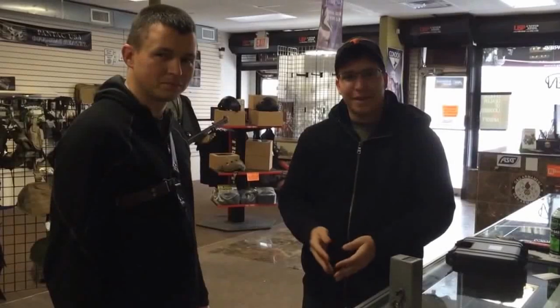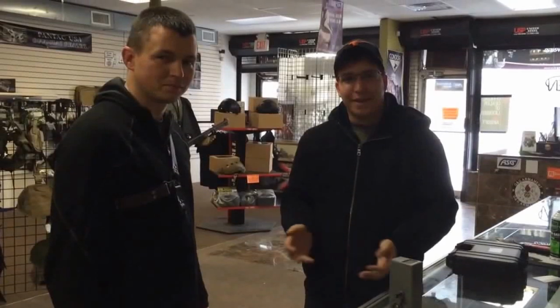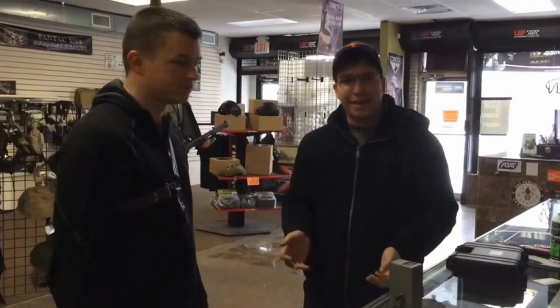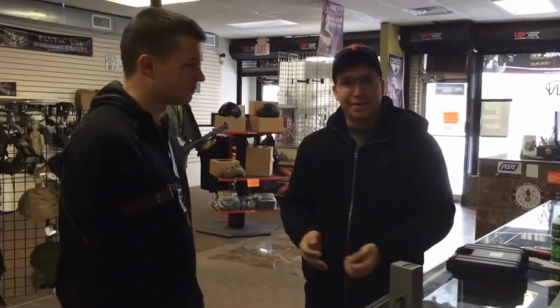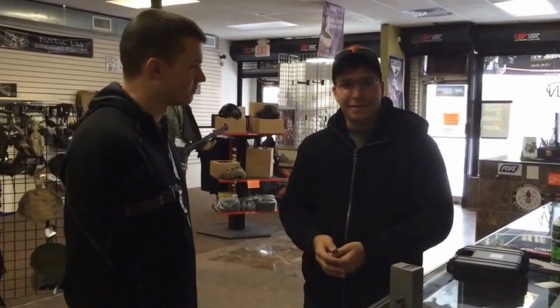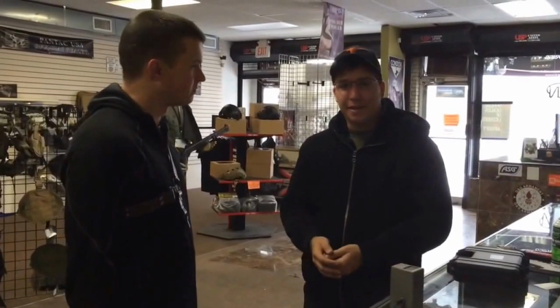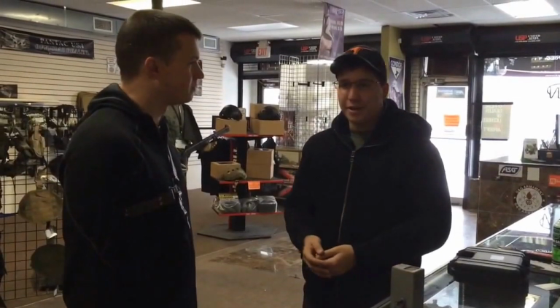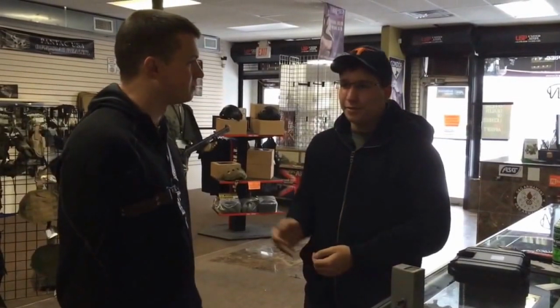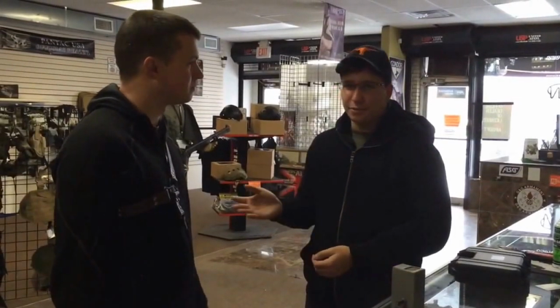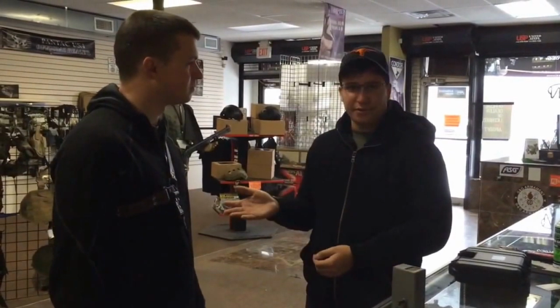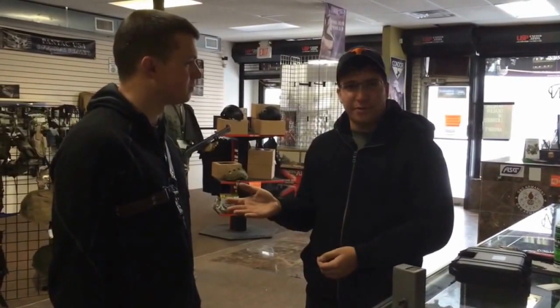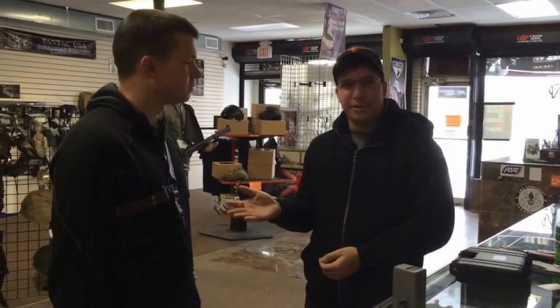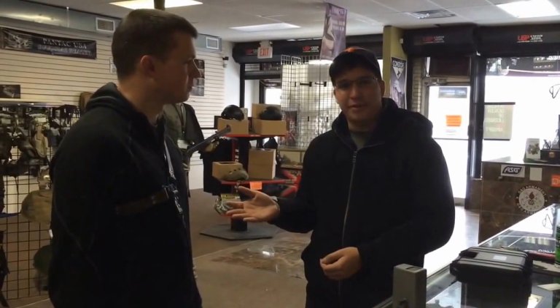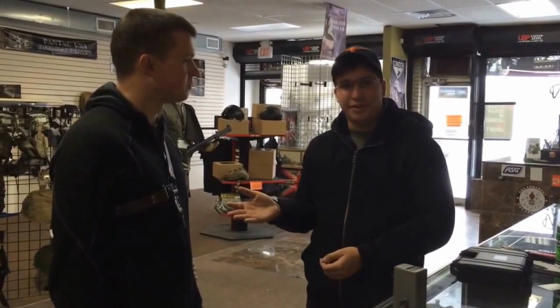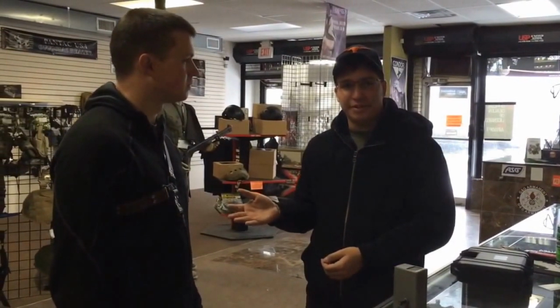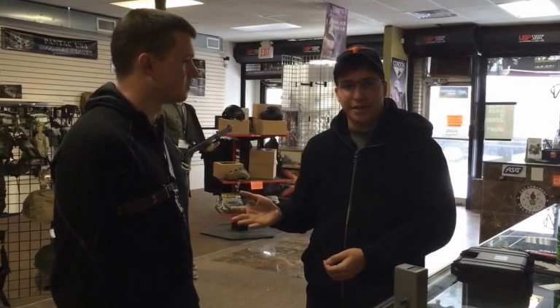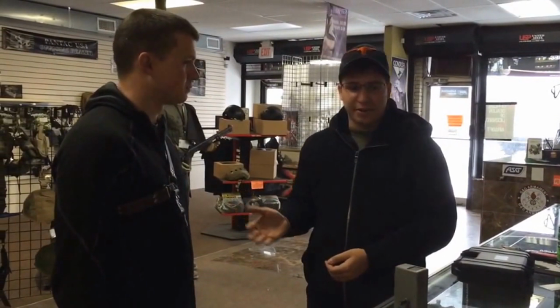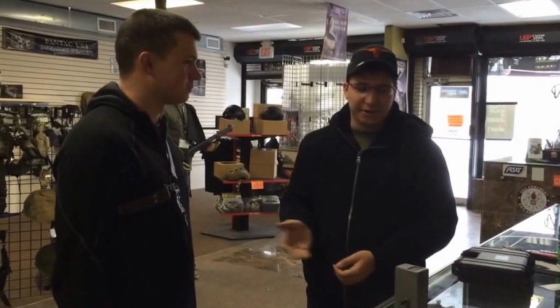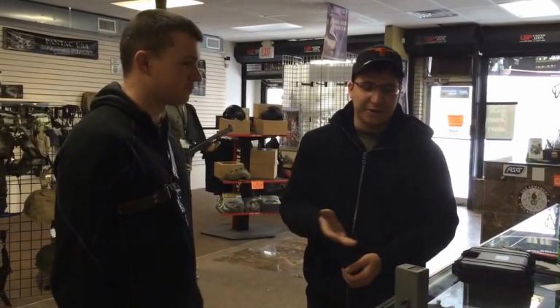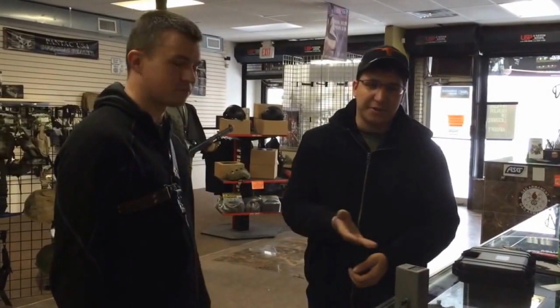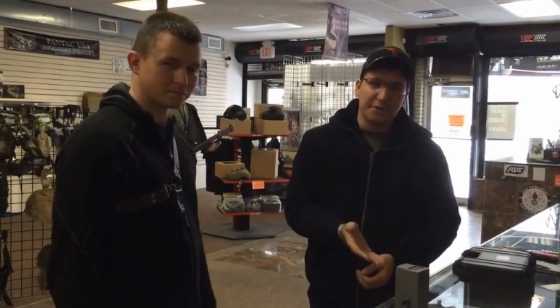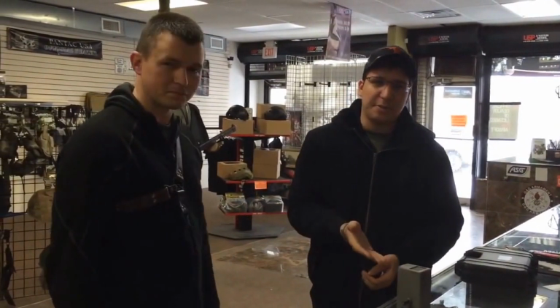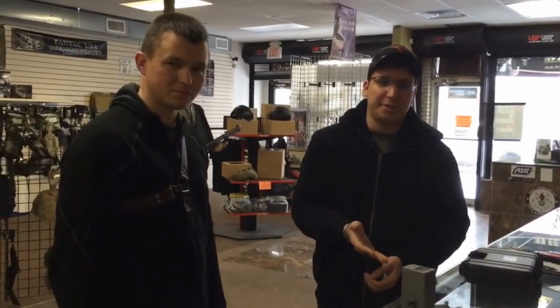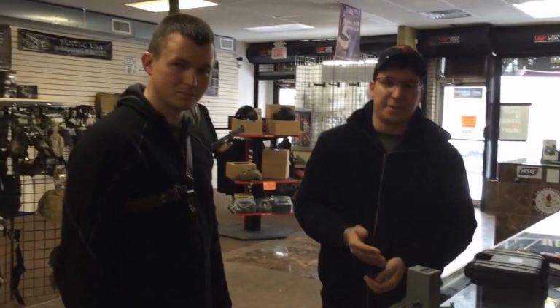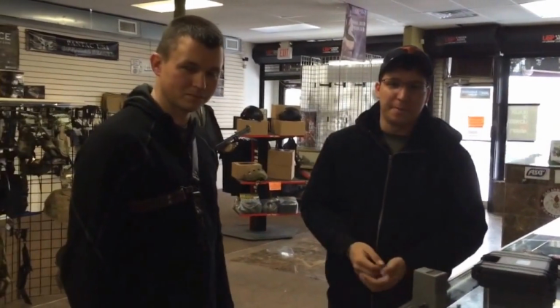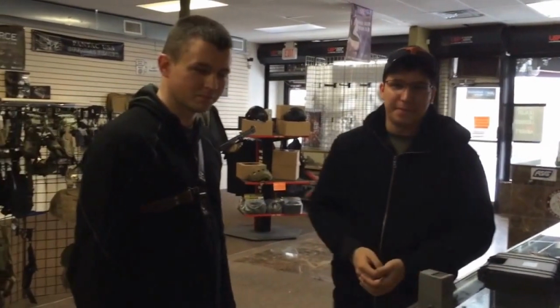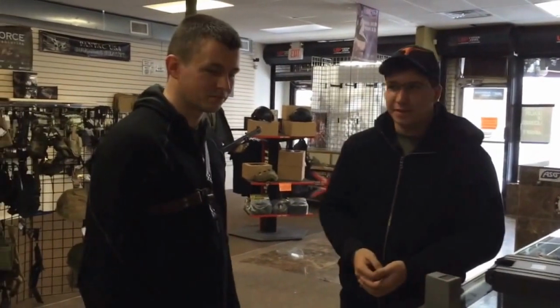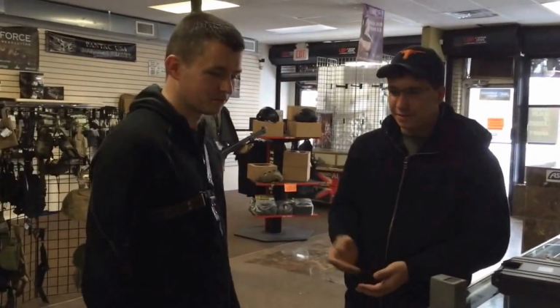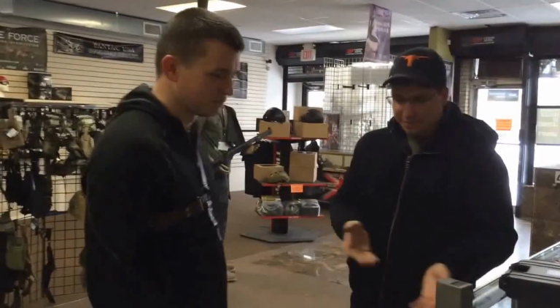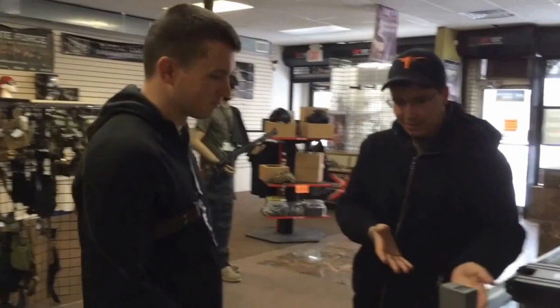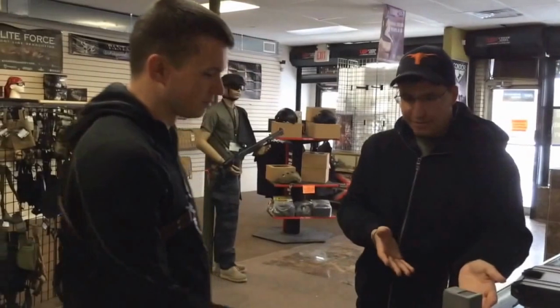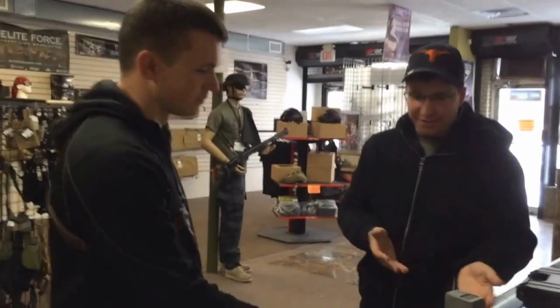Hey guys, today we're here with Jordan from Odin Innovations and they're here to show us their new speed loader. You want to do a demonstration?